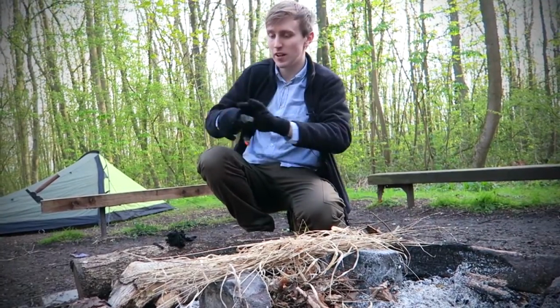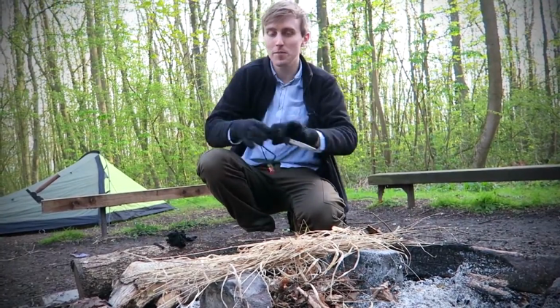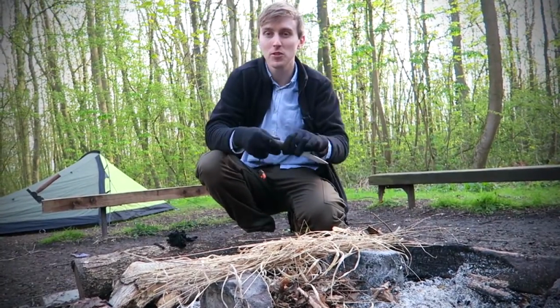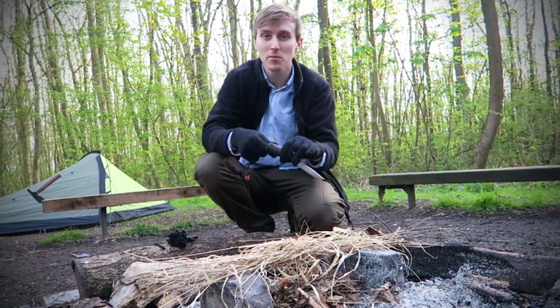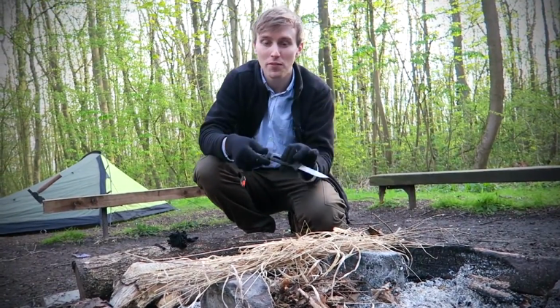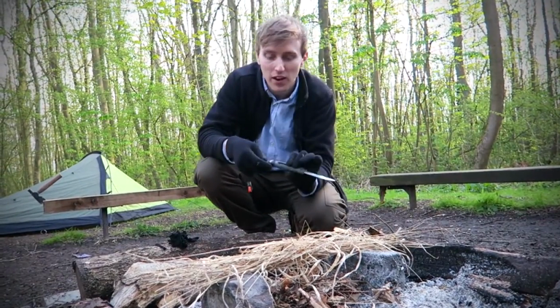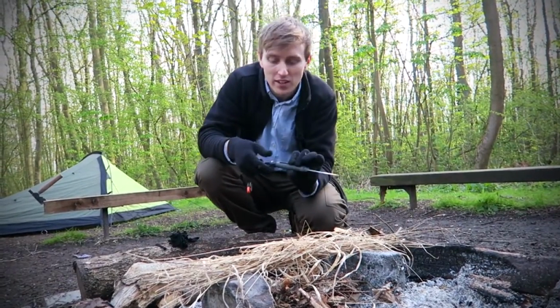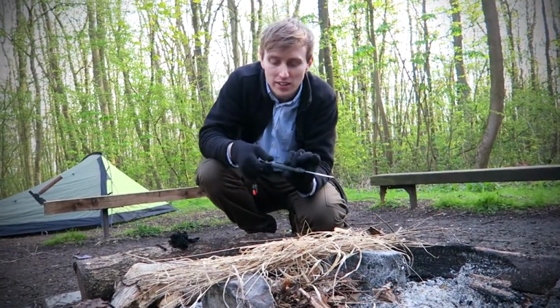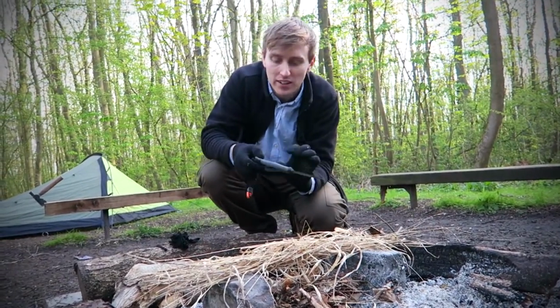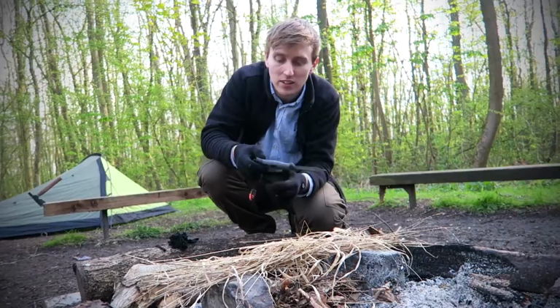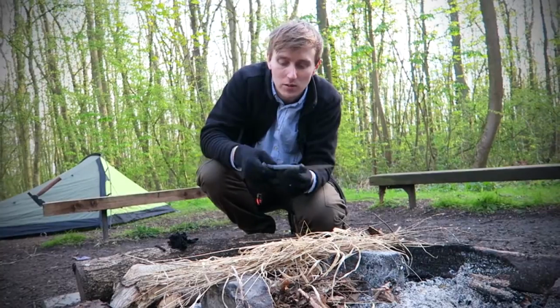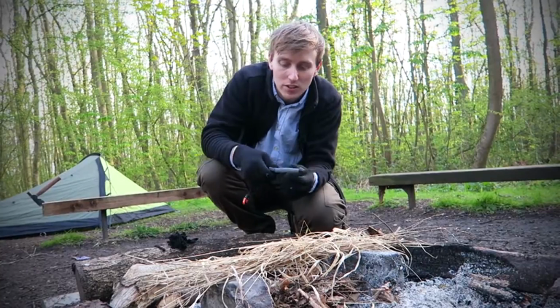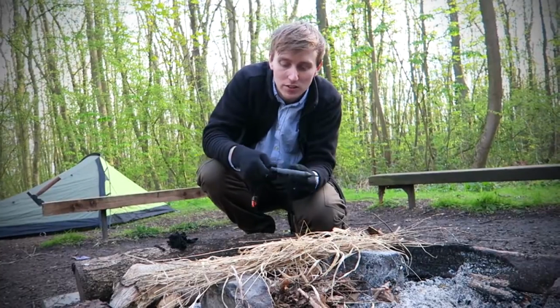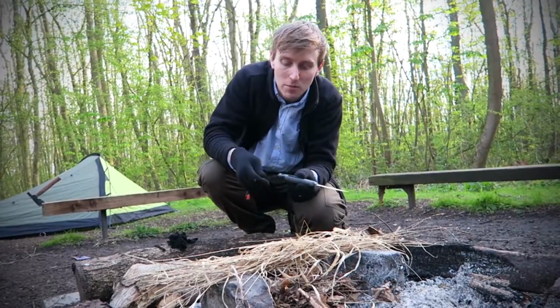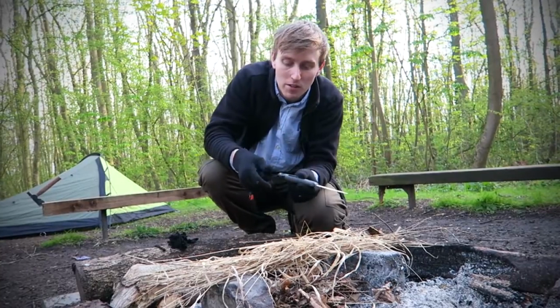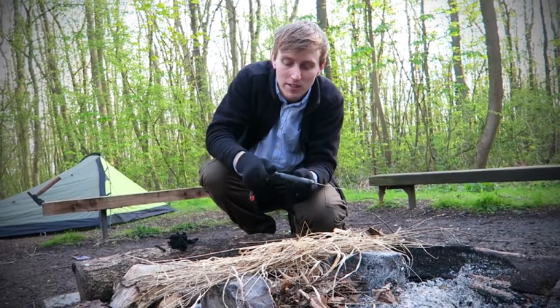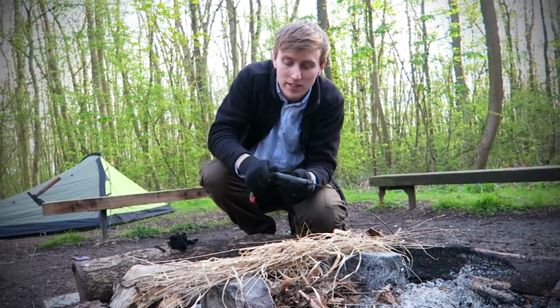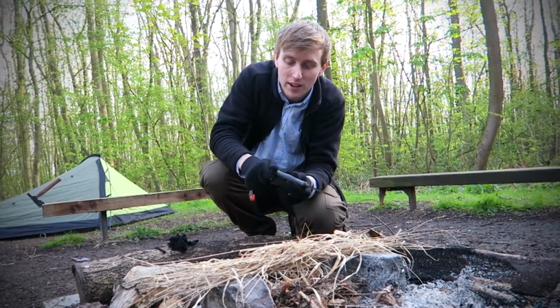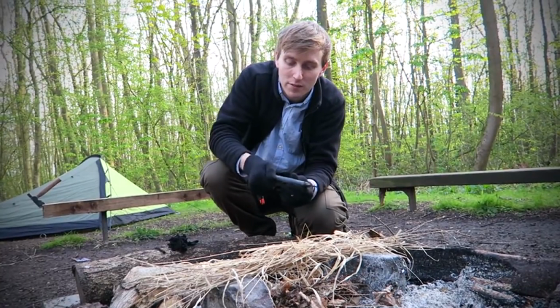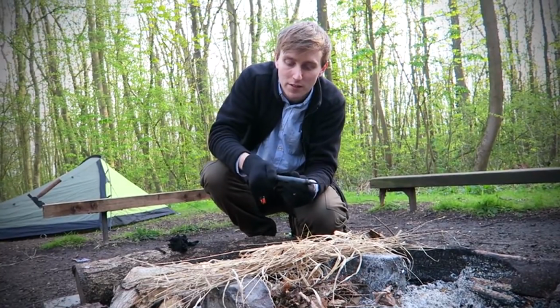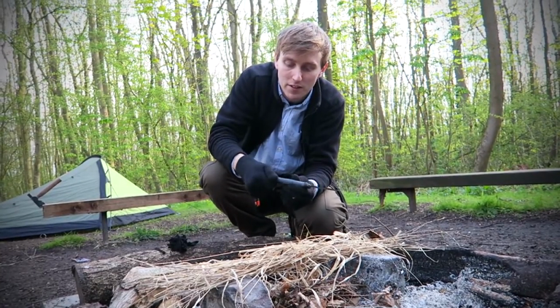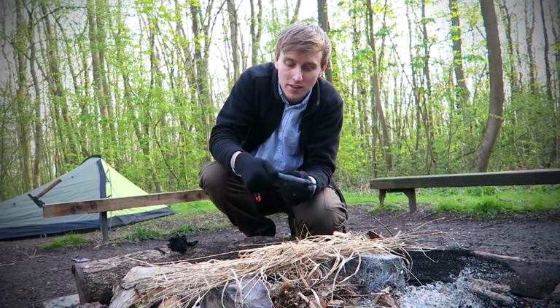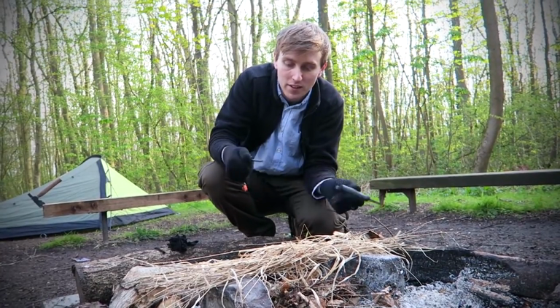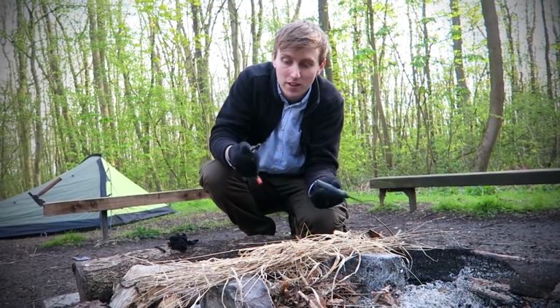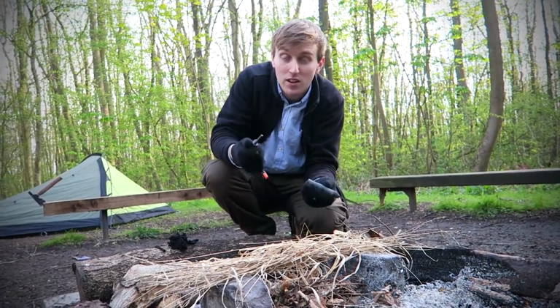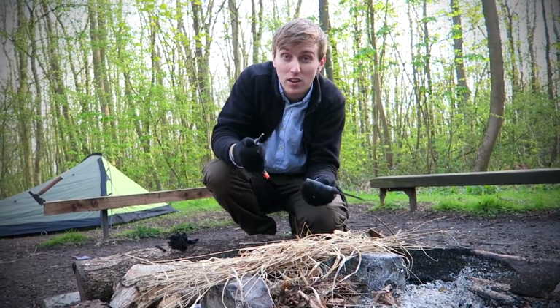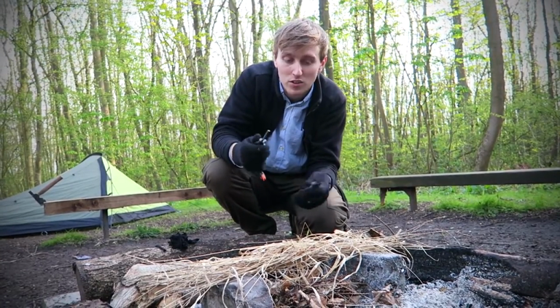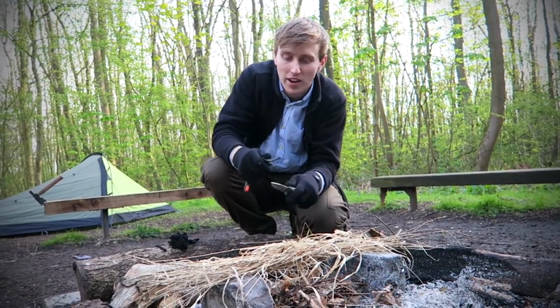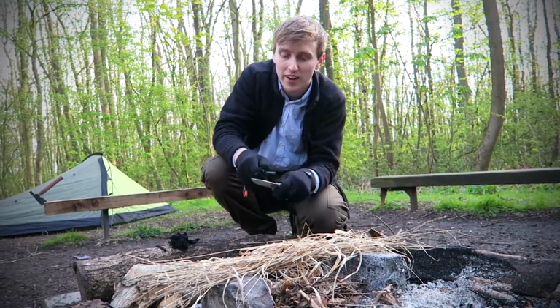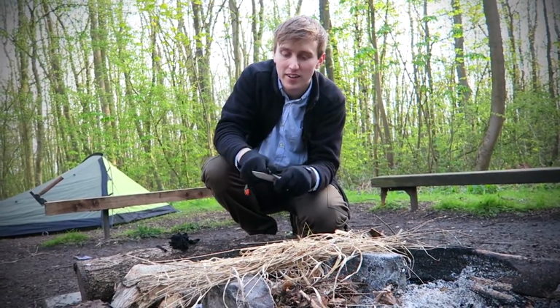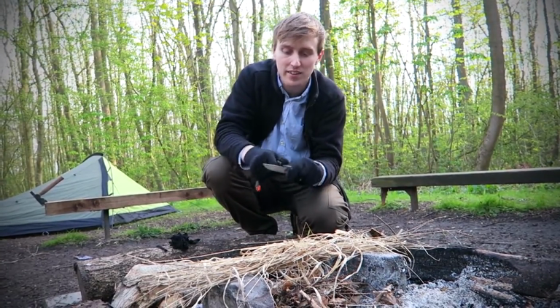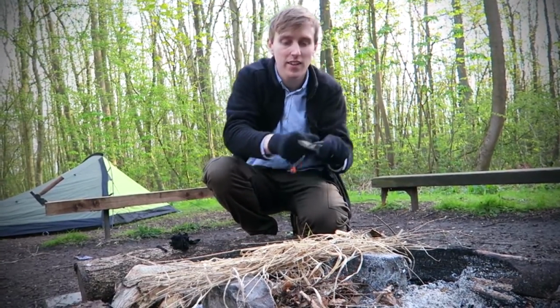I'm using my fire steel which is on the butt of this knife — it's quite handy.